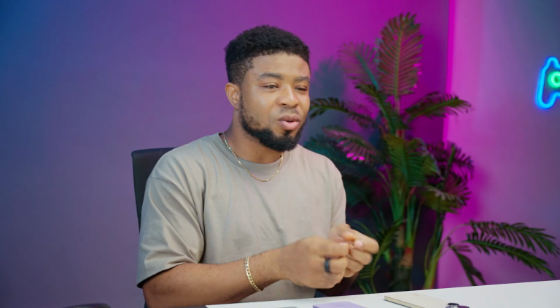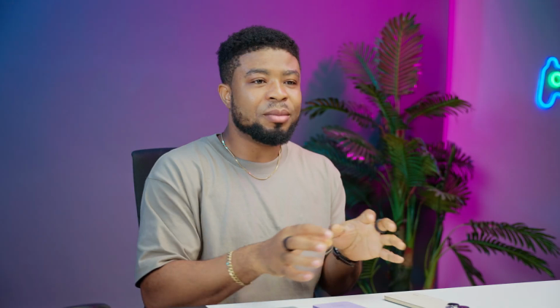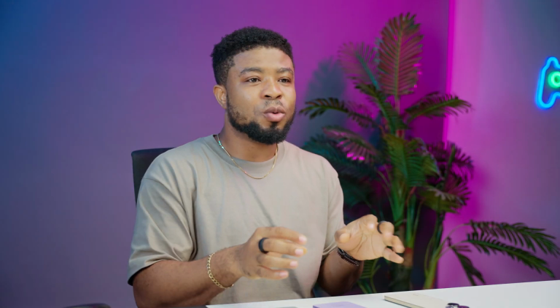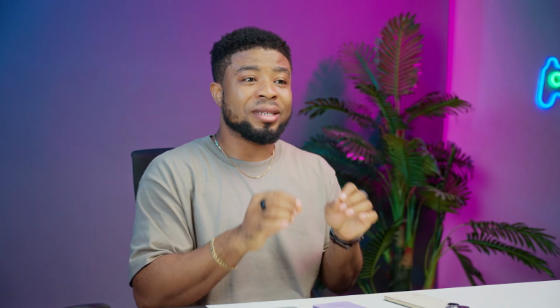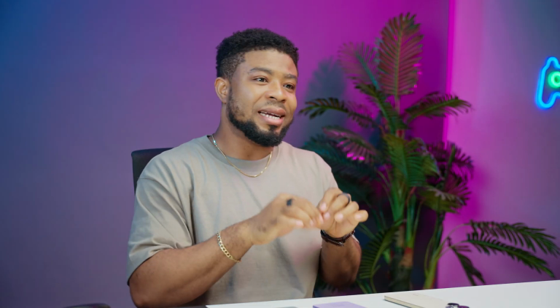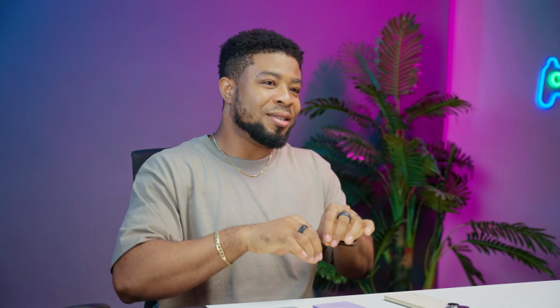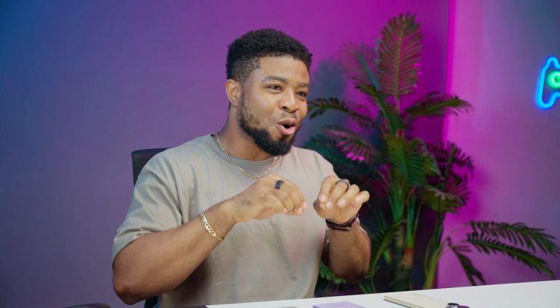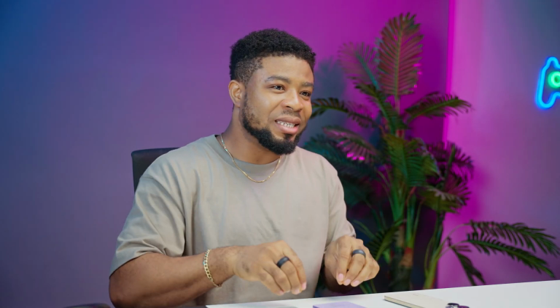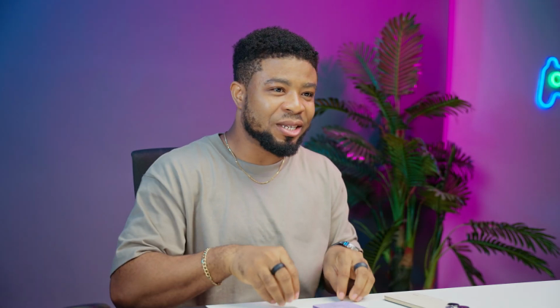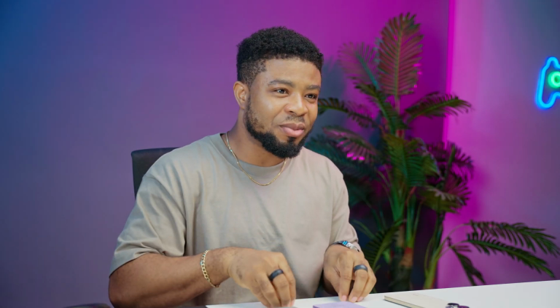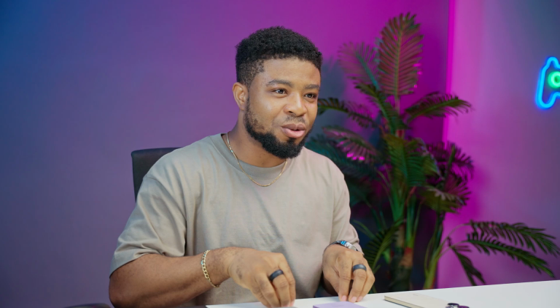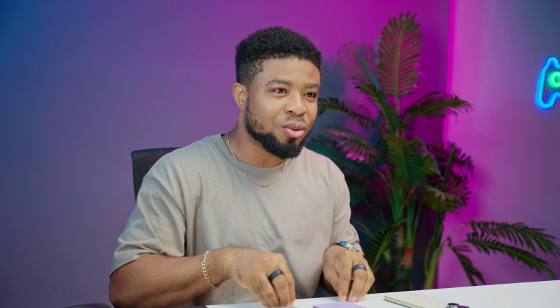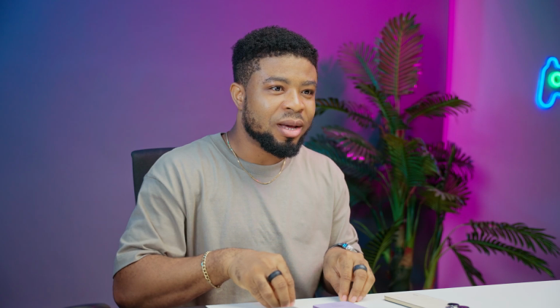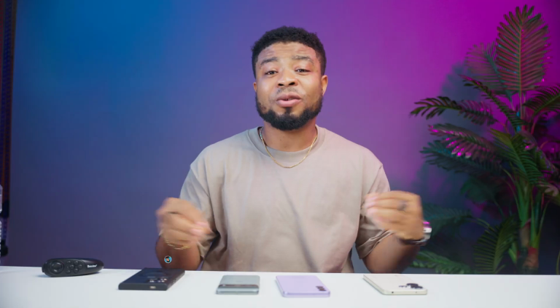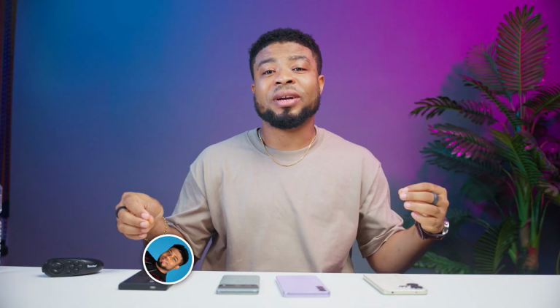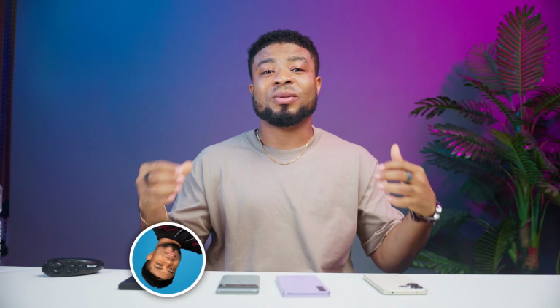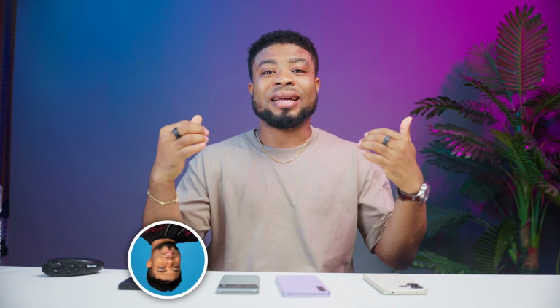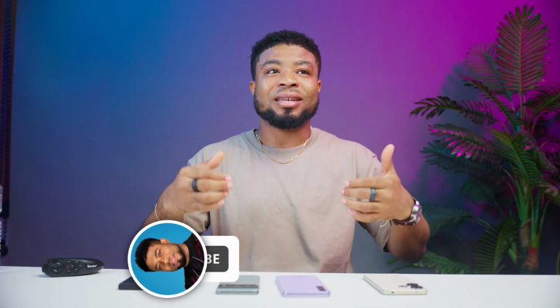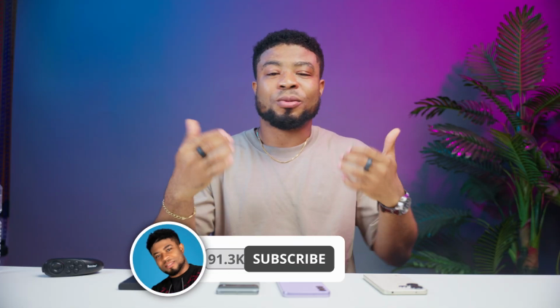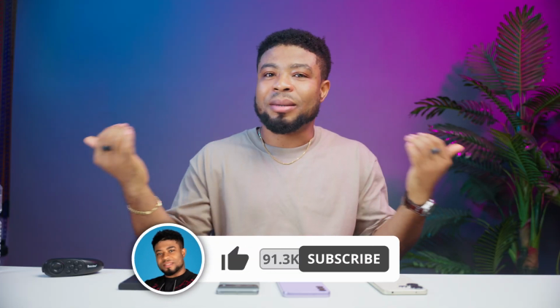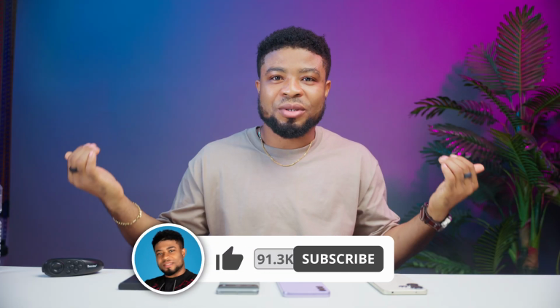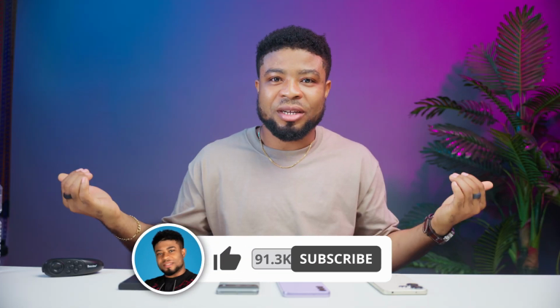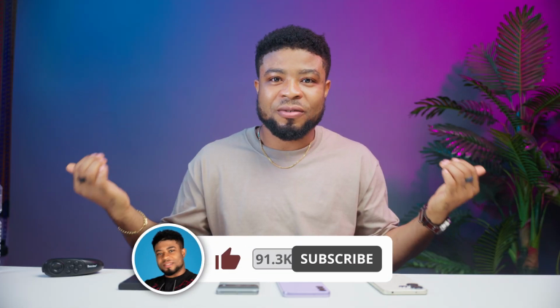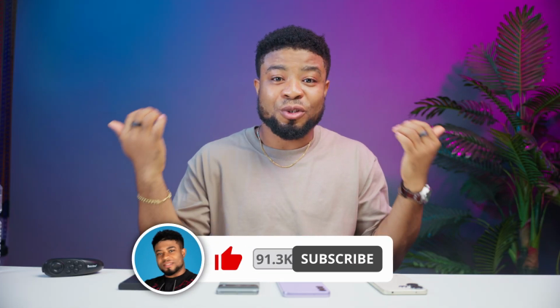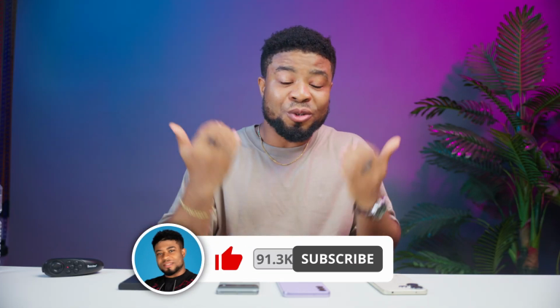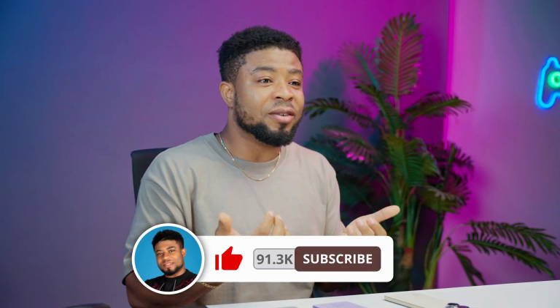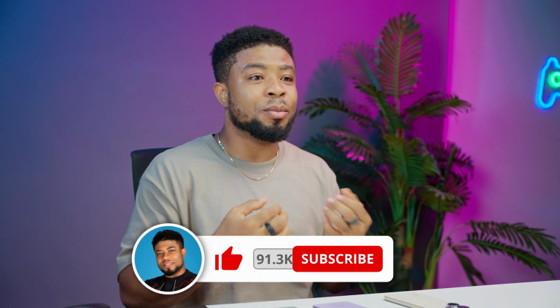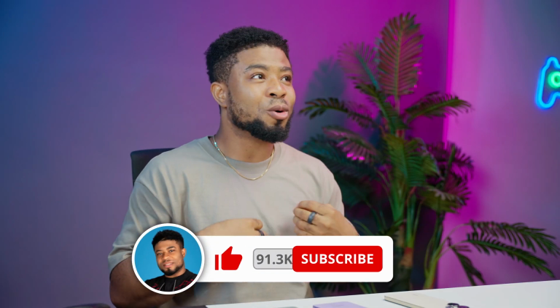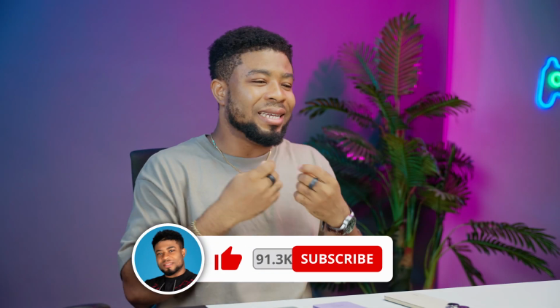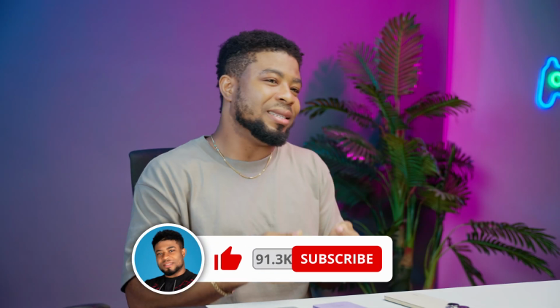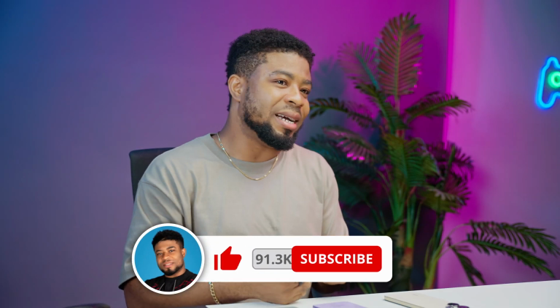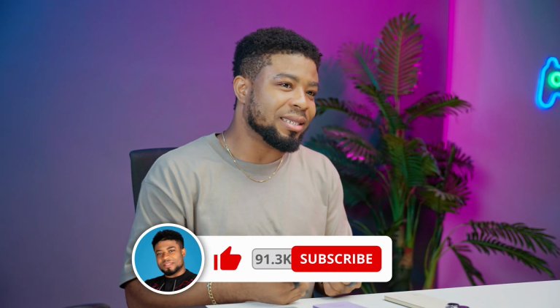Let me know what you decide in the comment section below, and don't forget to like and subscribe to this channel if you are new here for more tech insights.